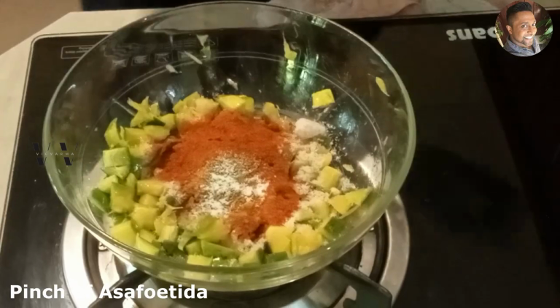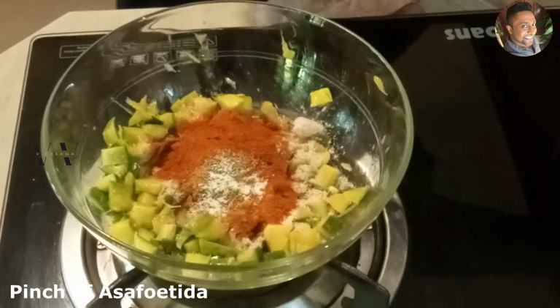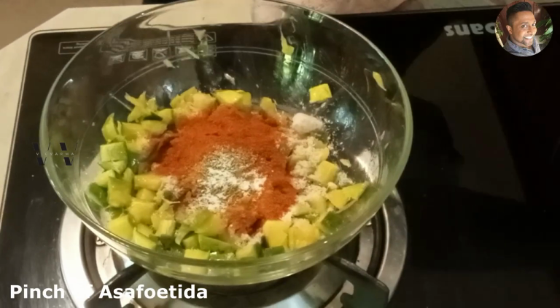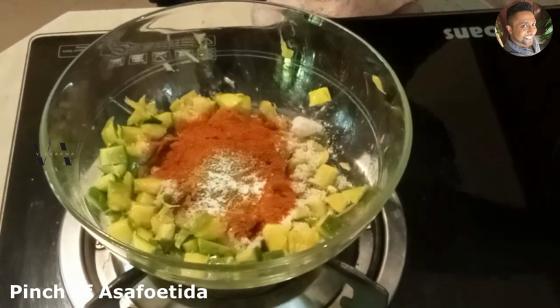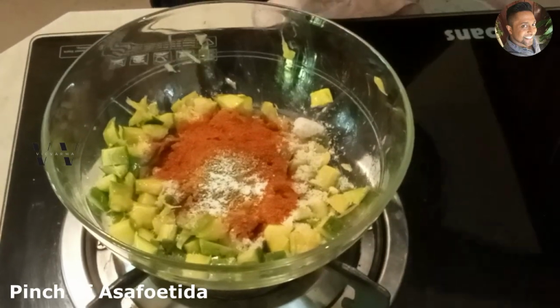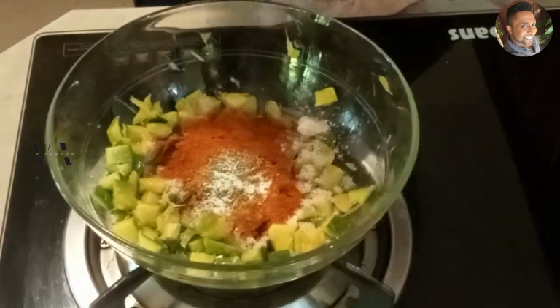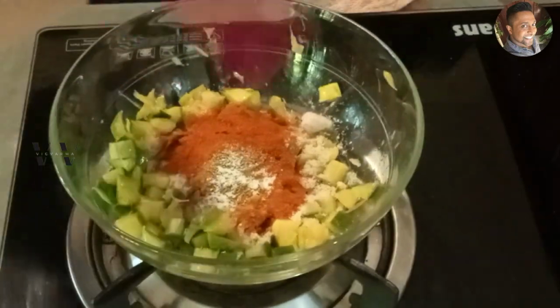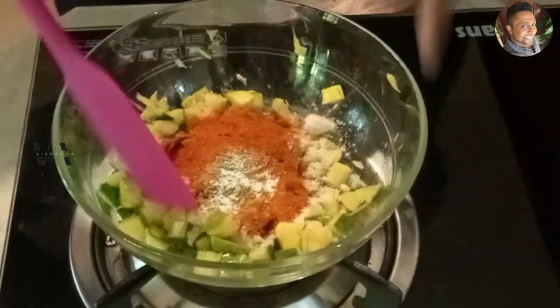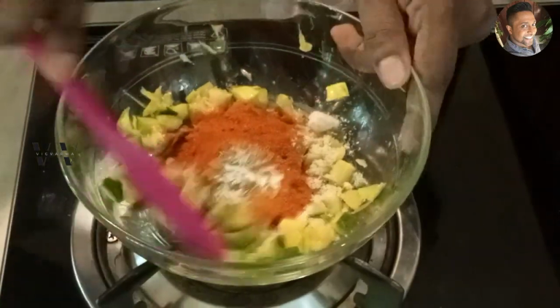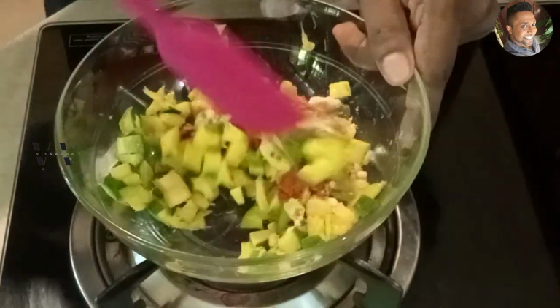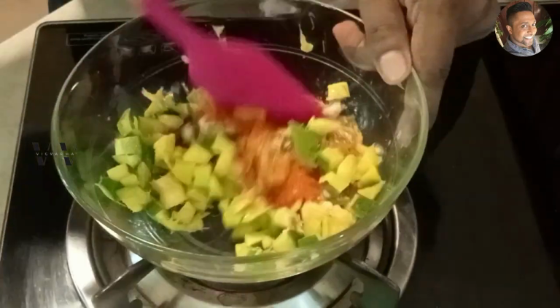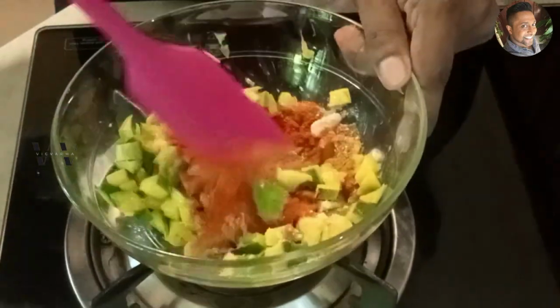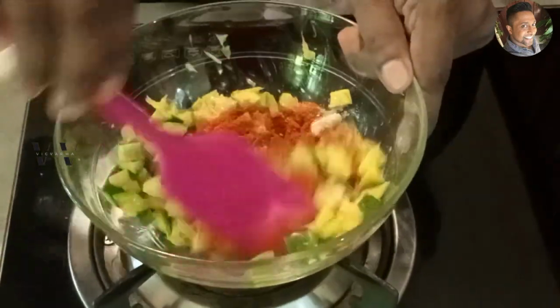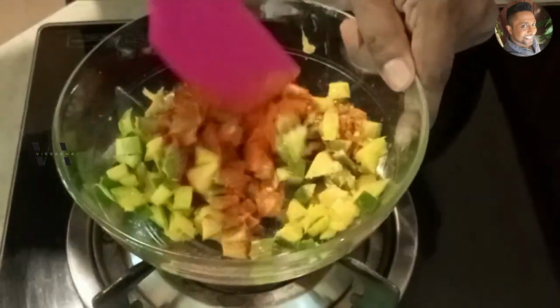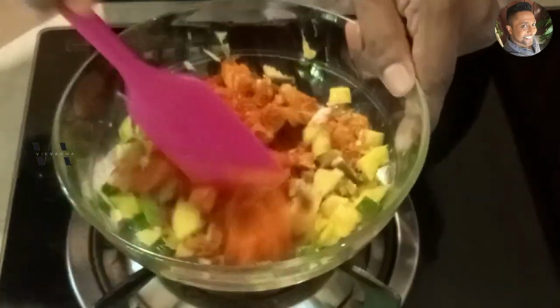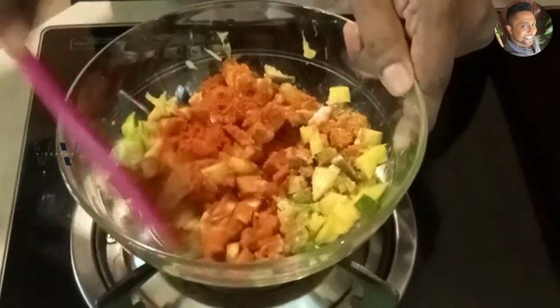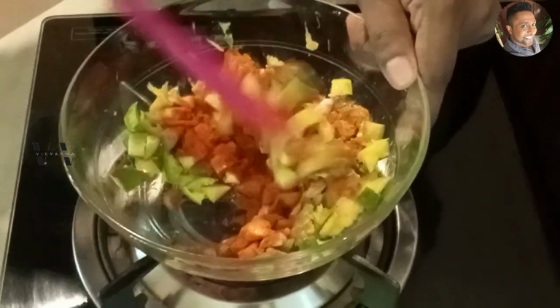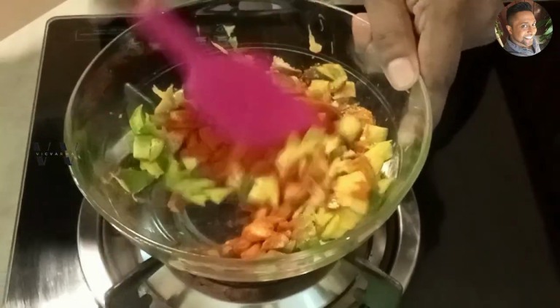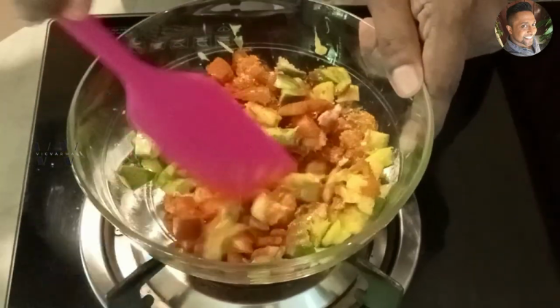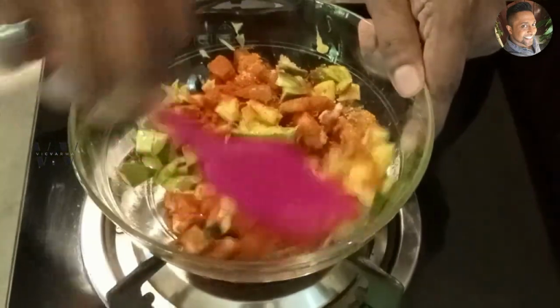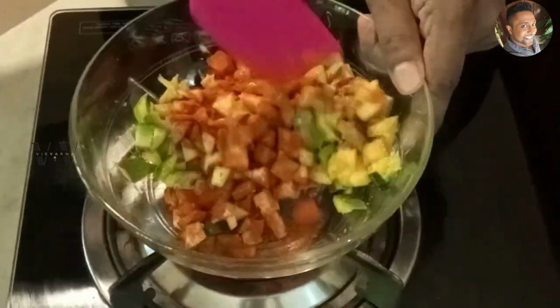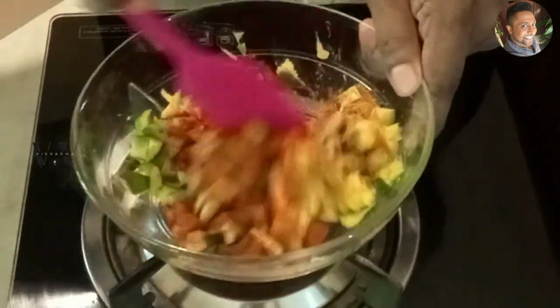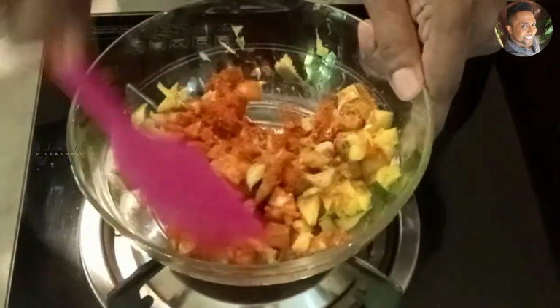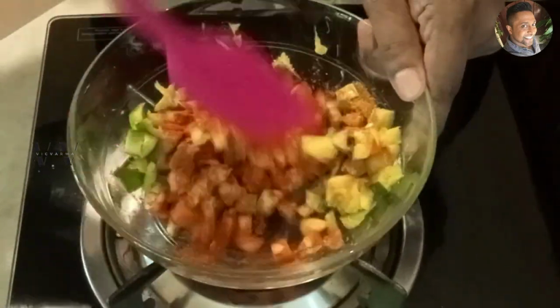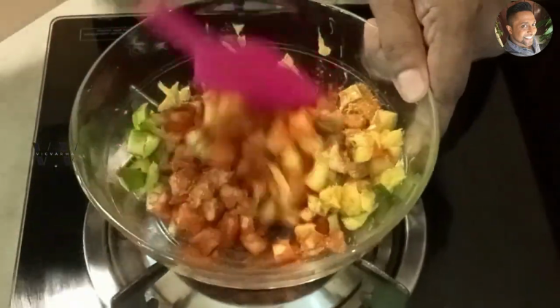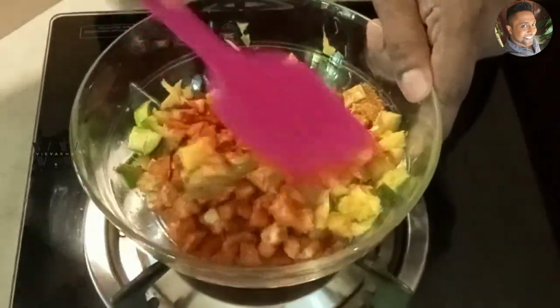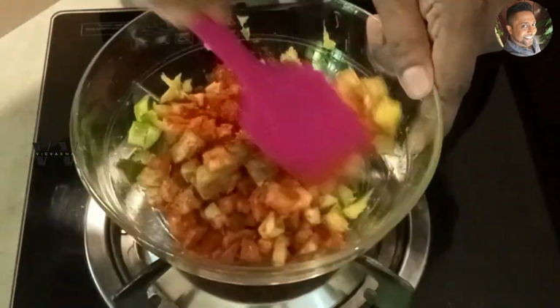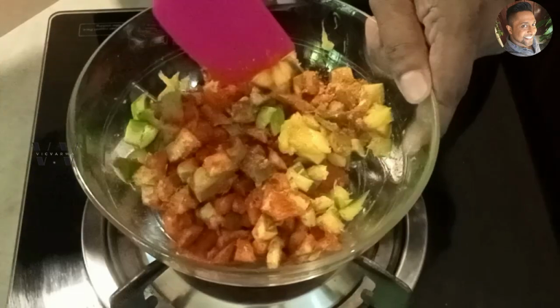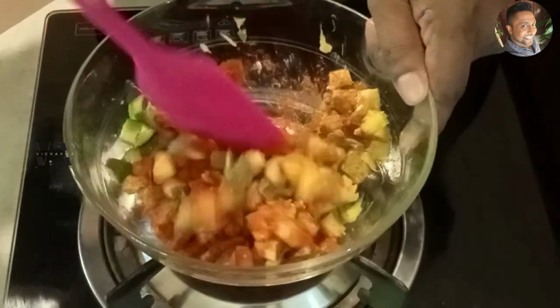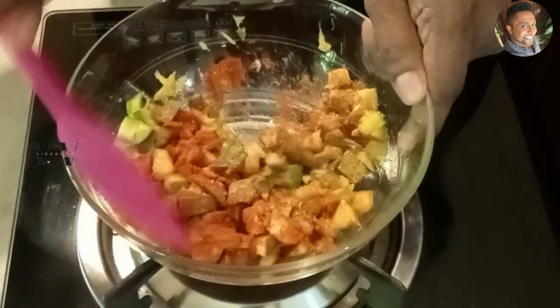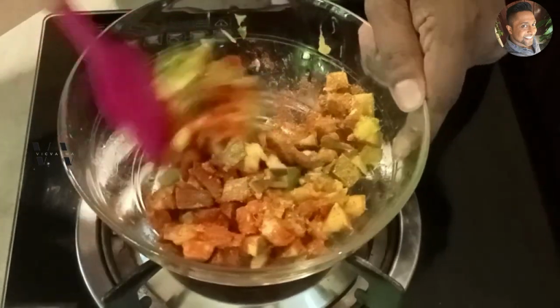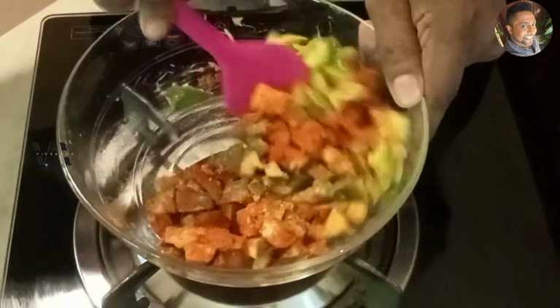Mix everything well and set it aside for about 10 minutes.